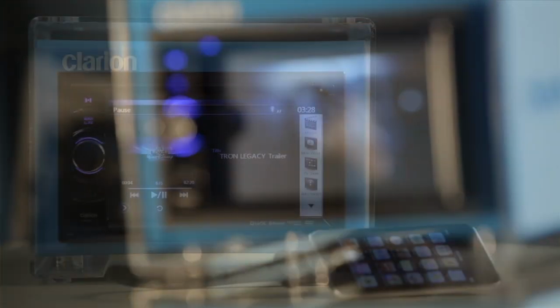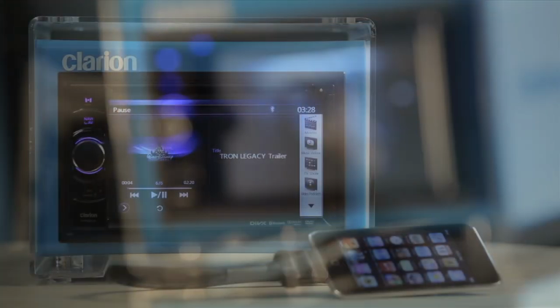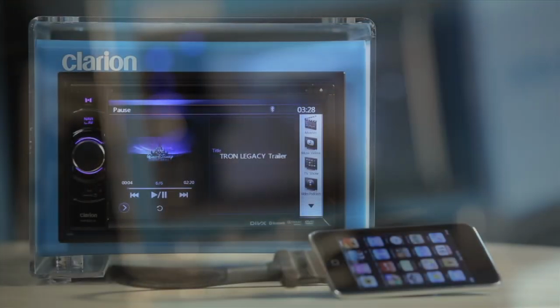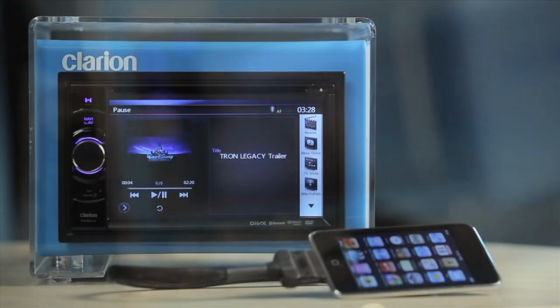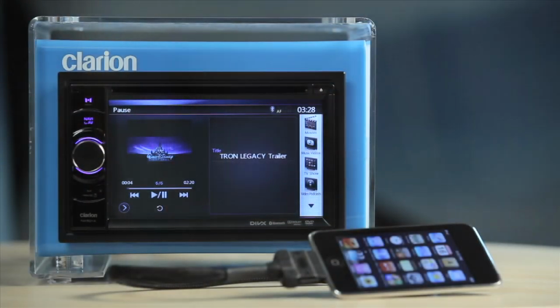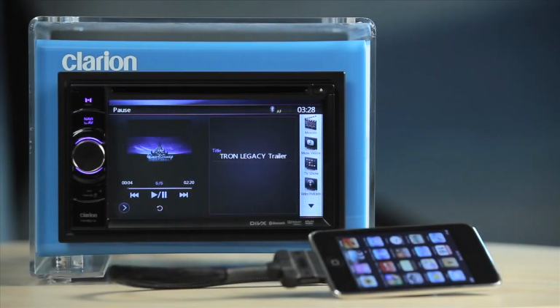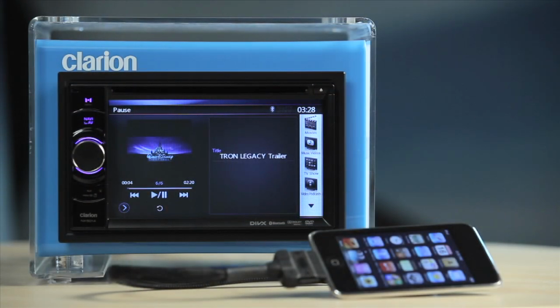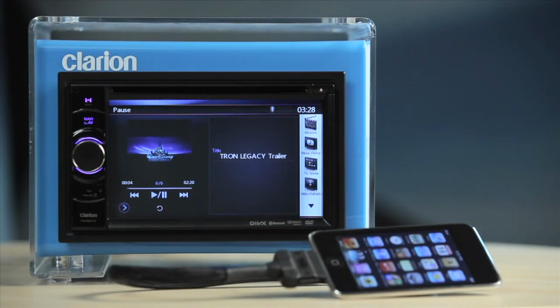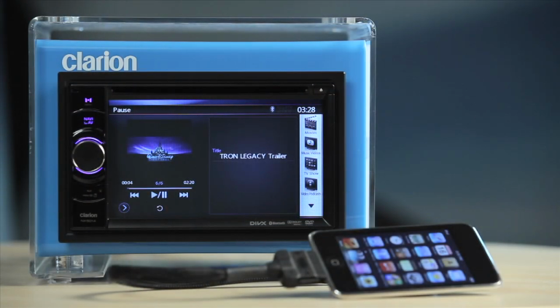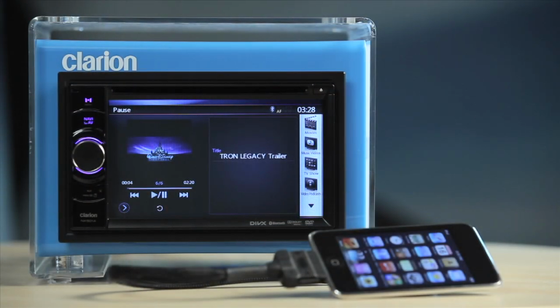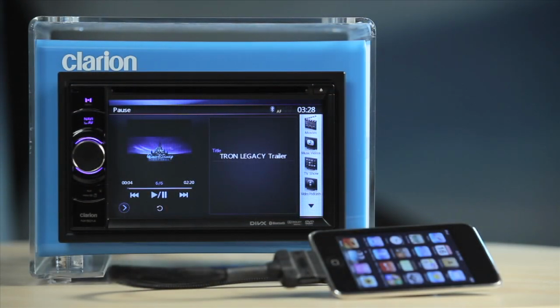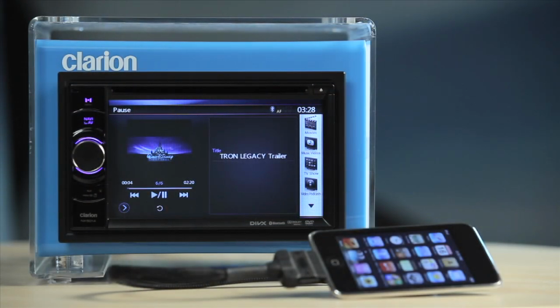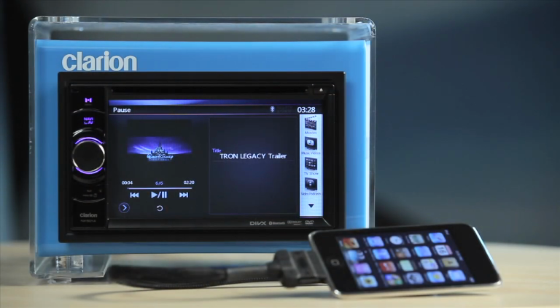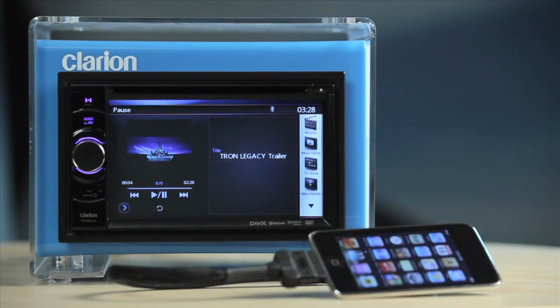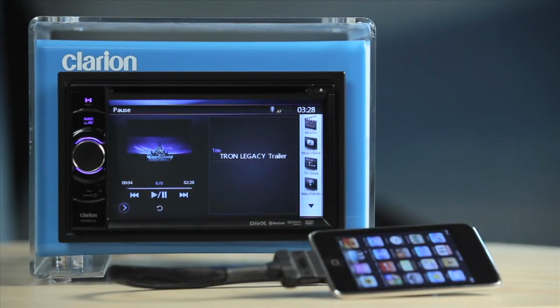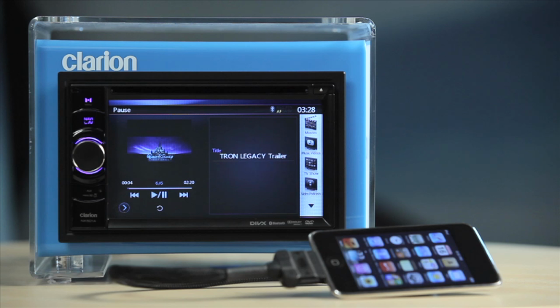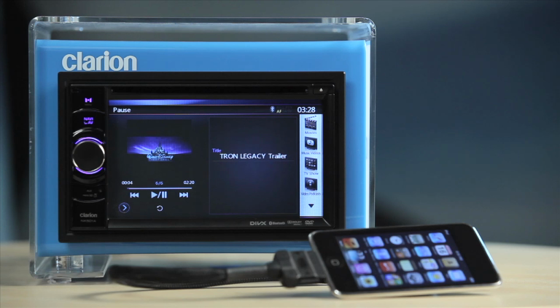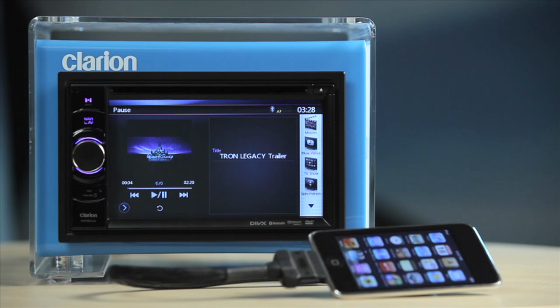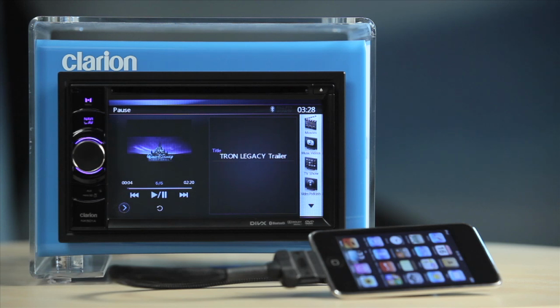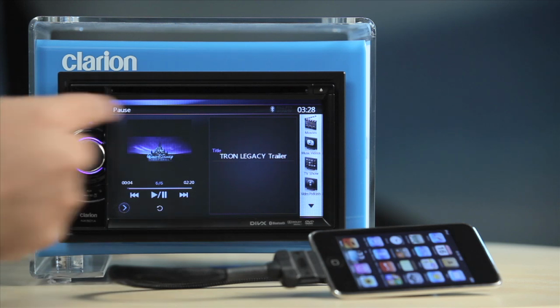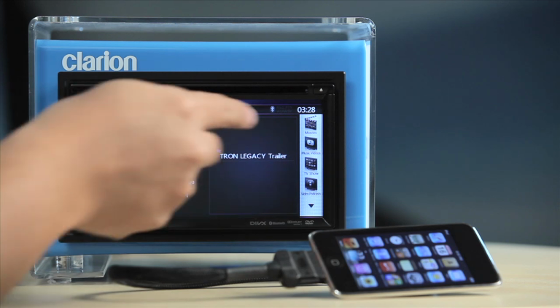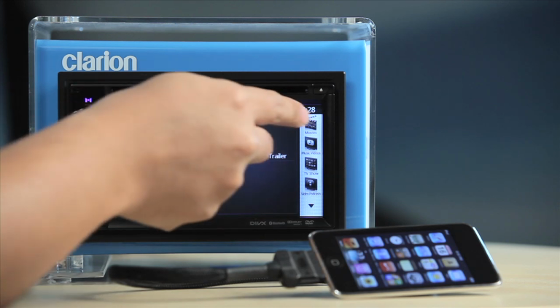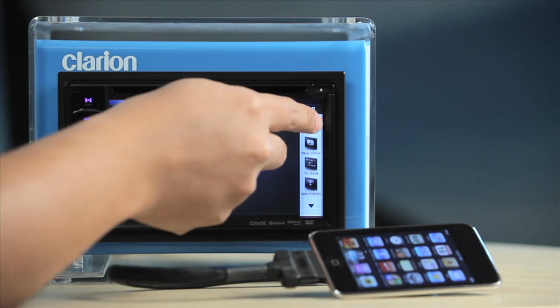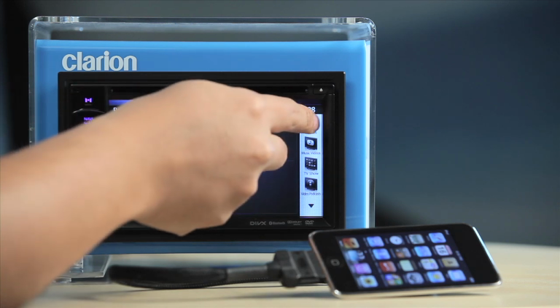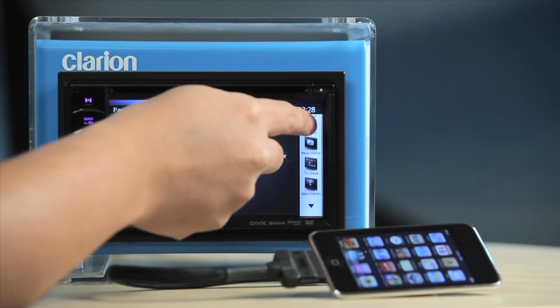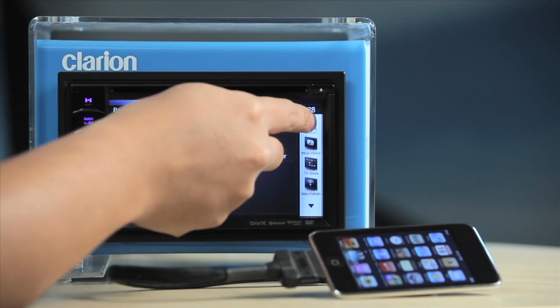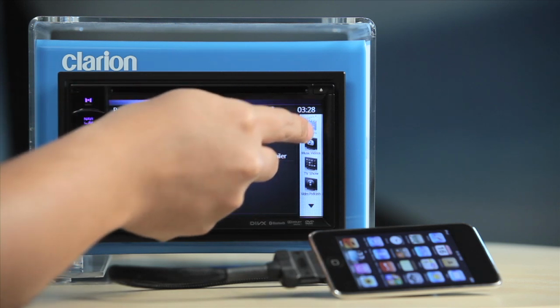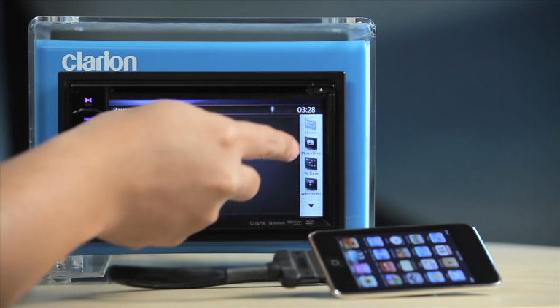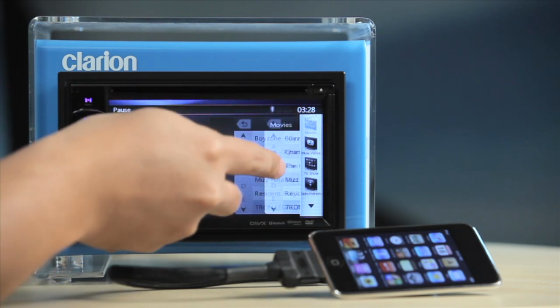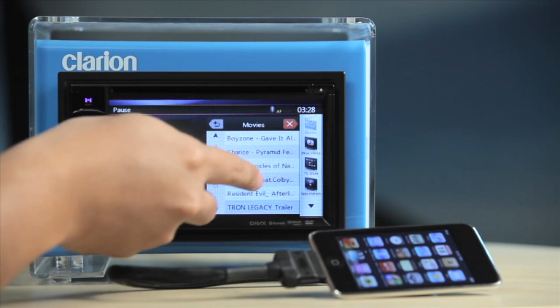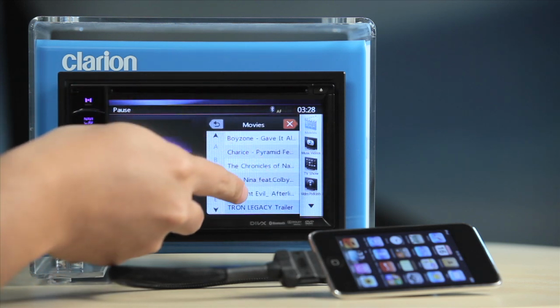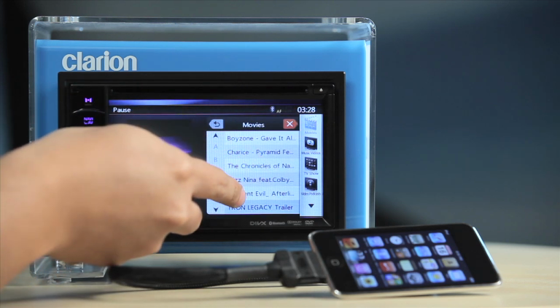Use the video list panel to find the video that you wish to play and touch on the file to activate playback.